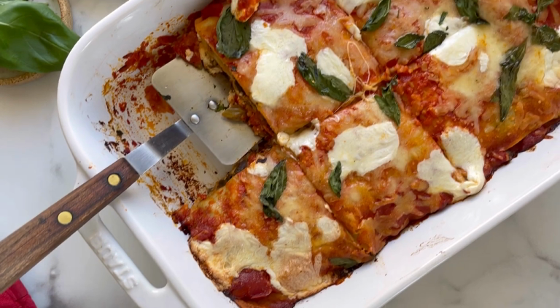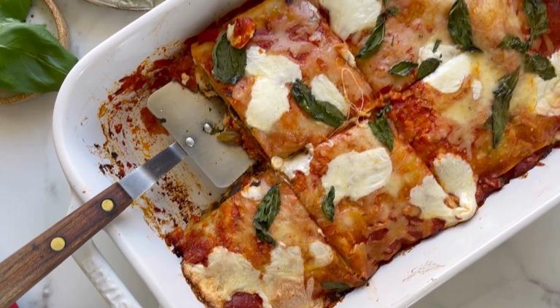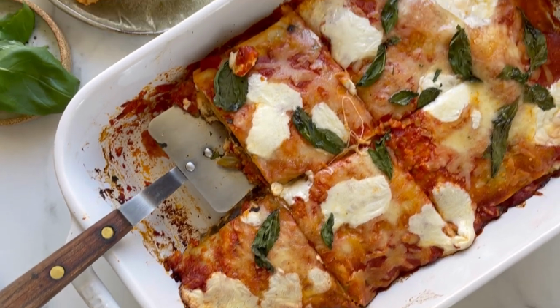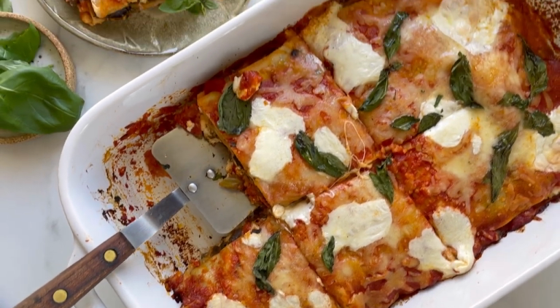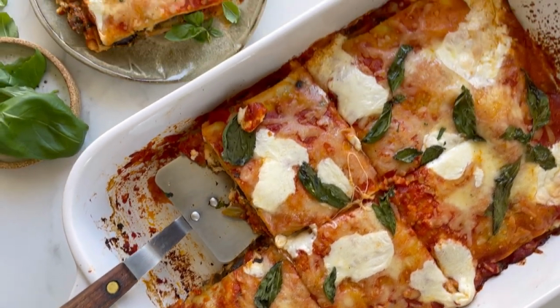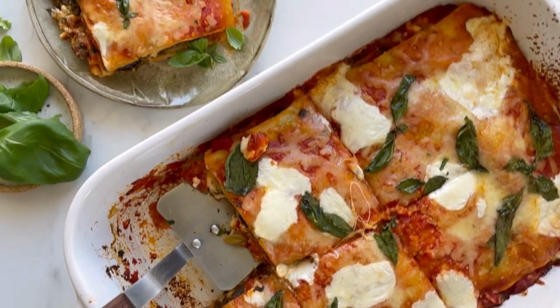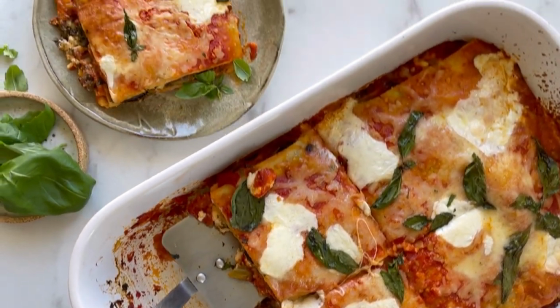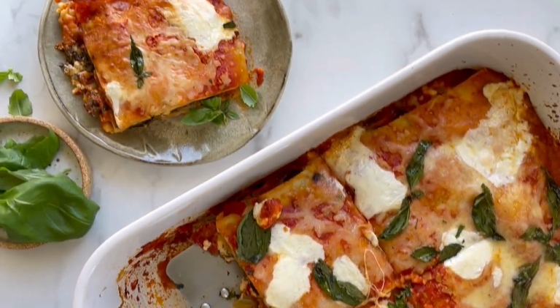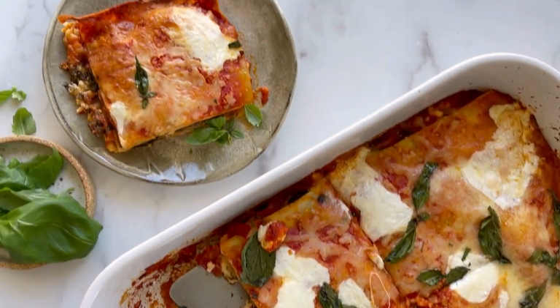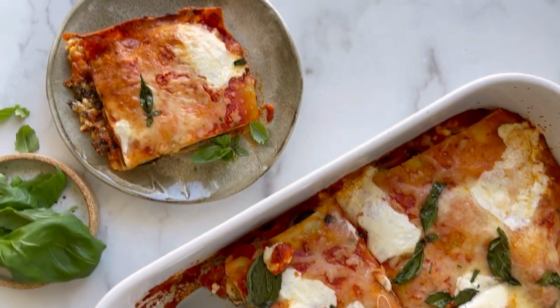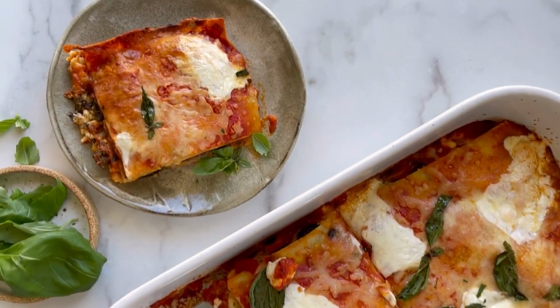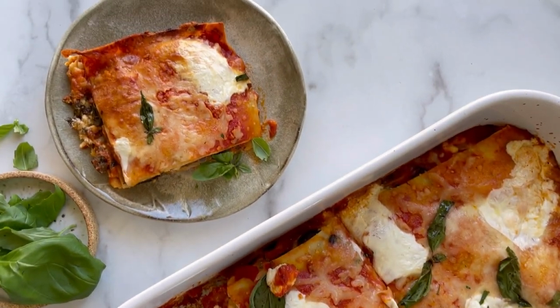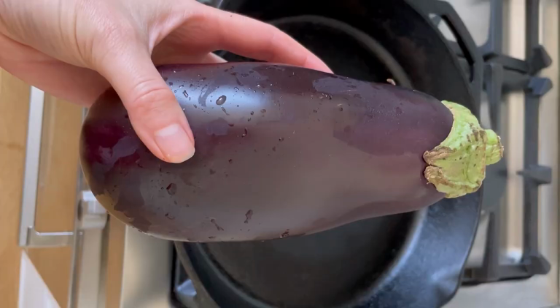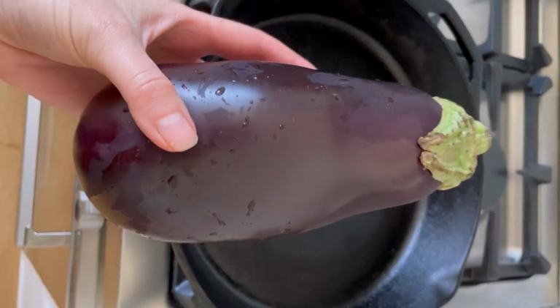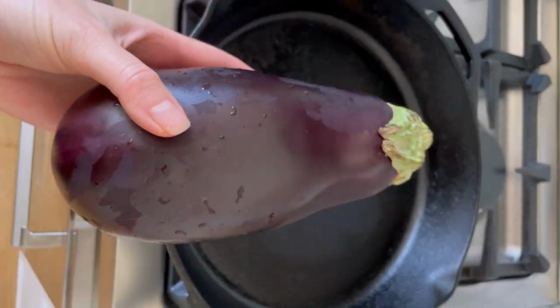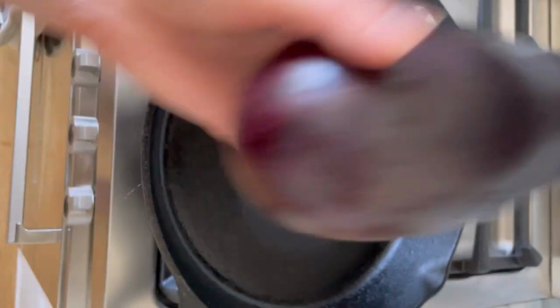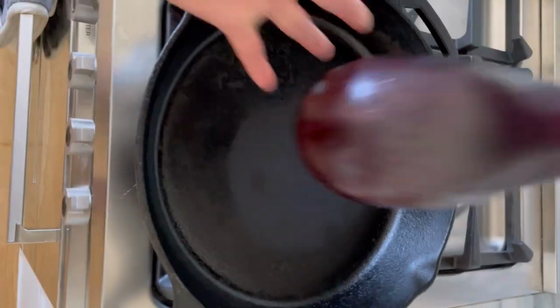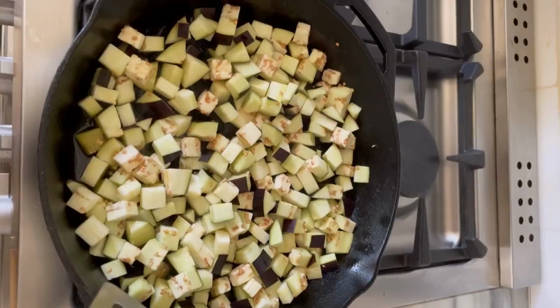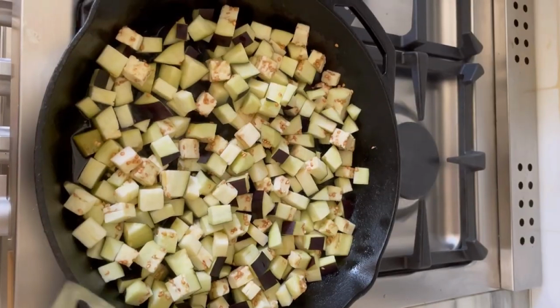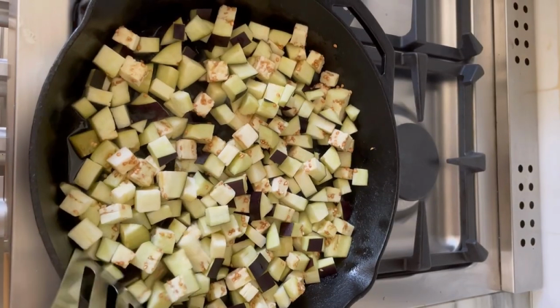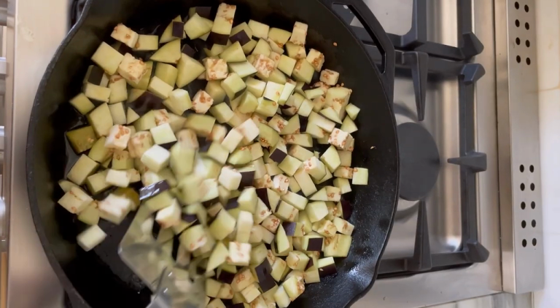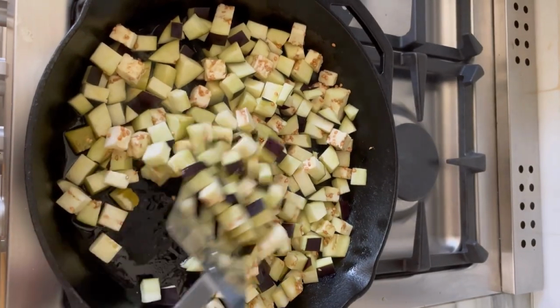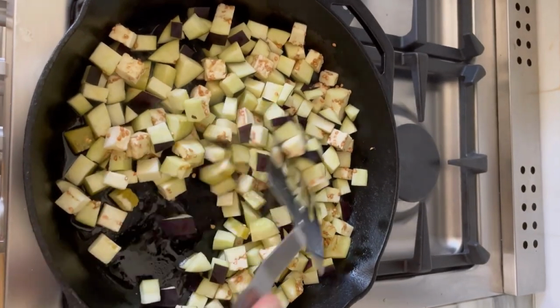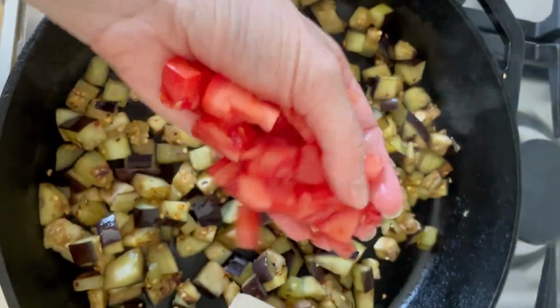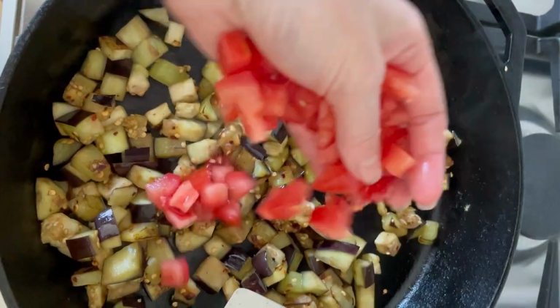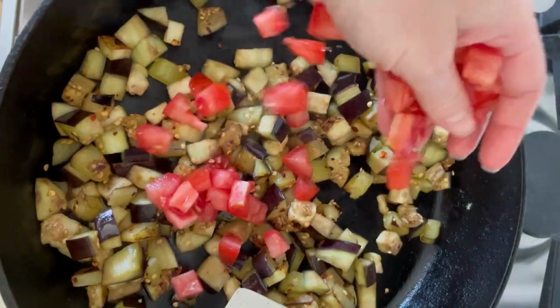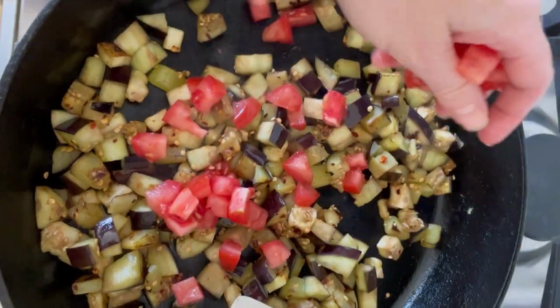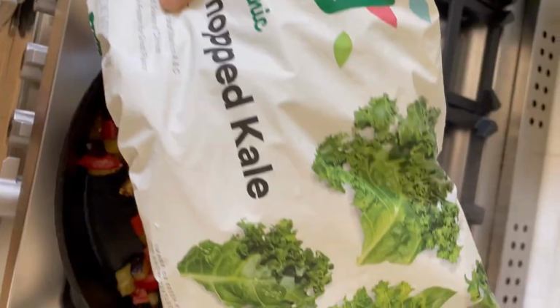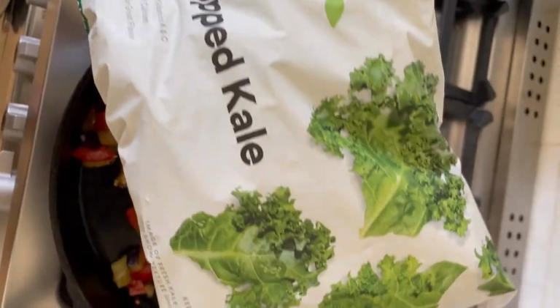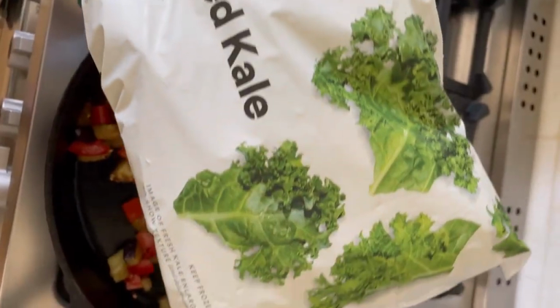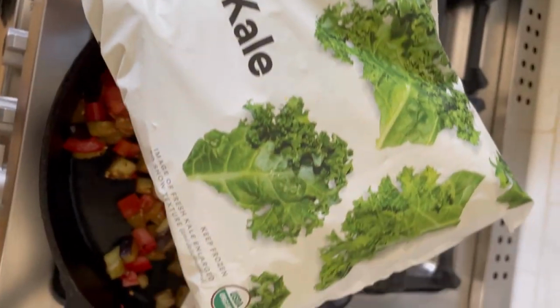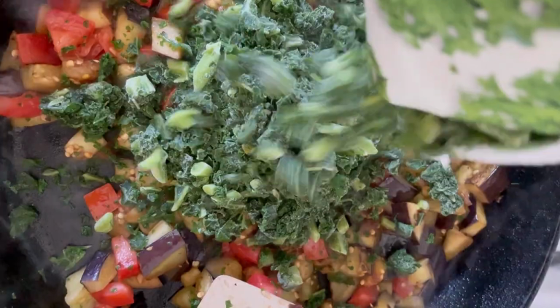Well, if it isn't another episode of I Can't Believe It's Low FODMAP — we are making vegetarian eggplant caponata lasagna with kale.